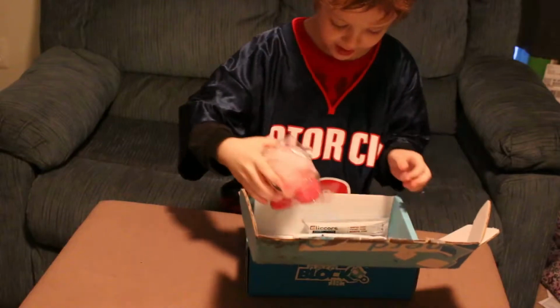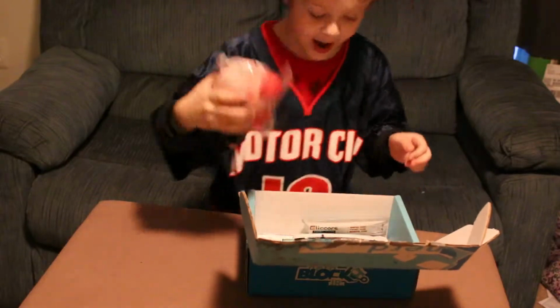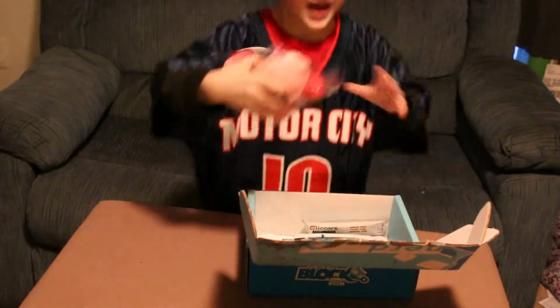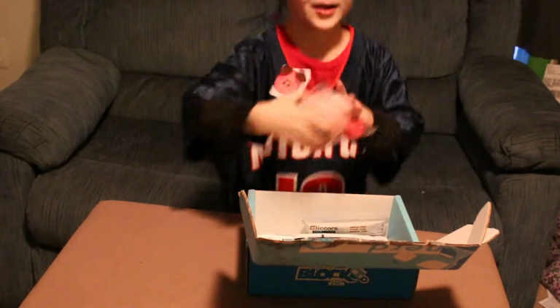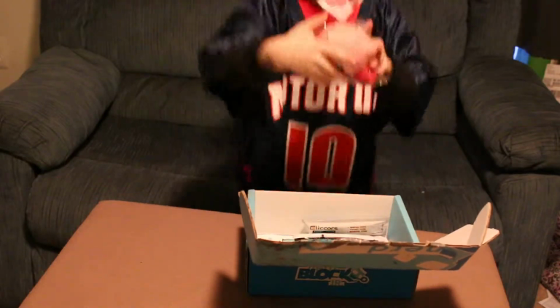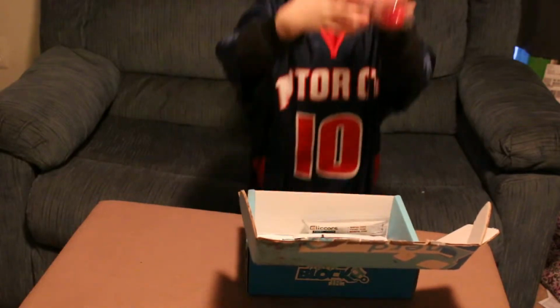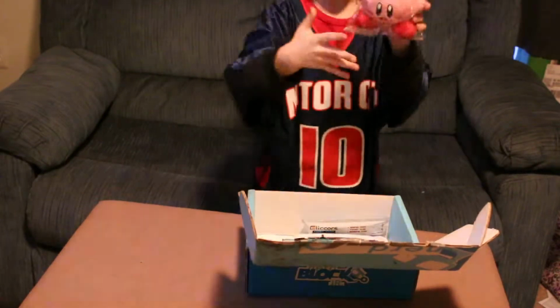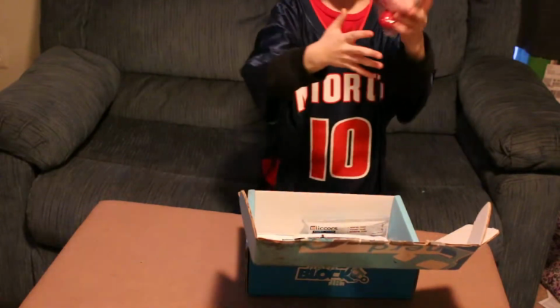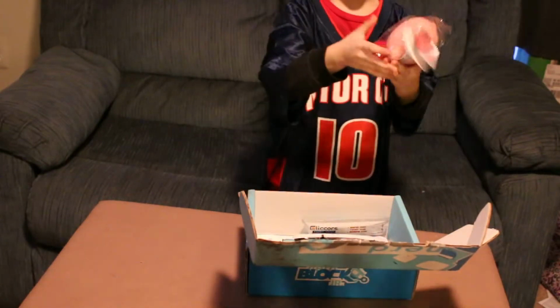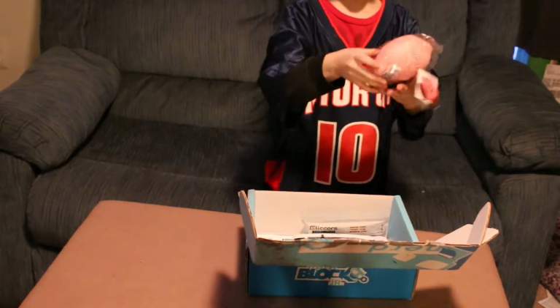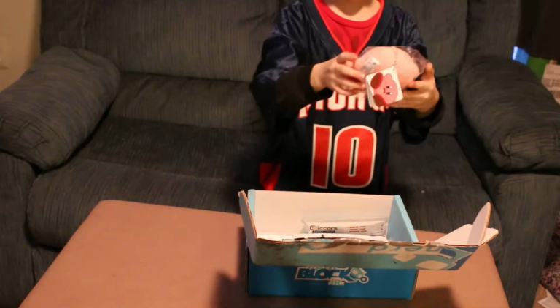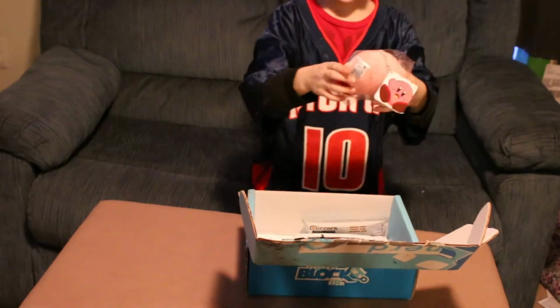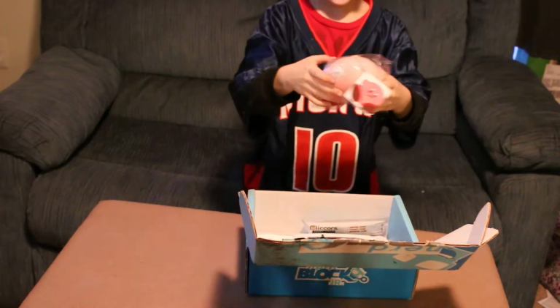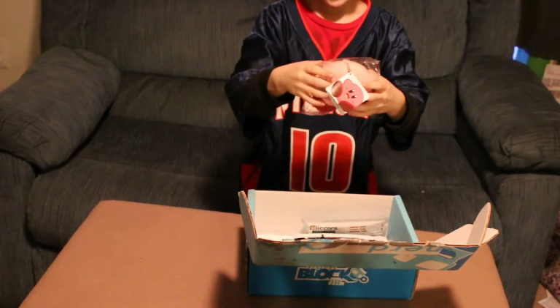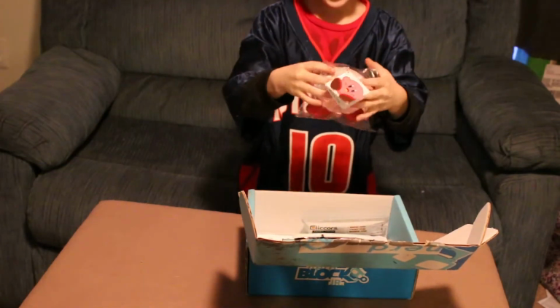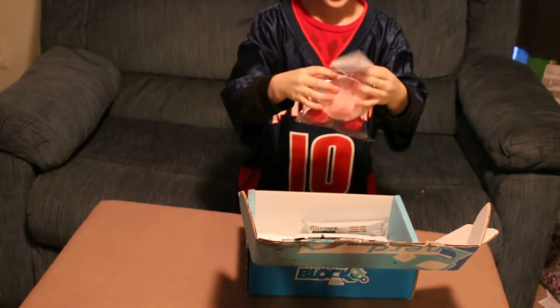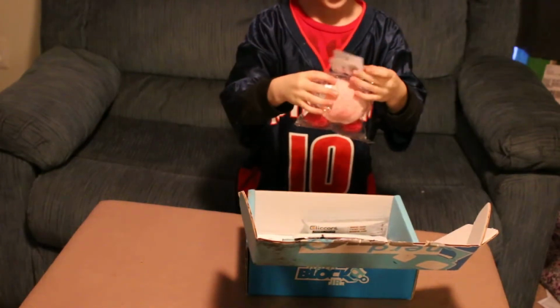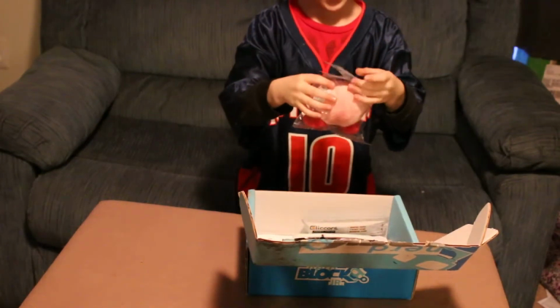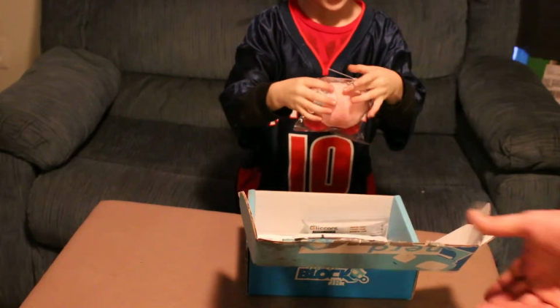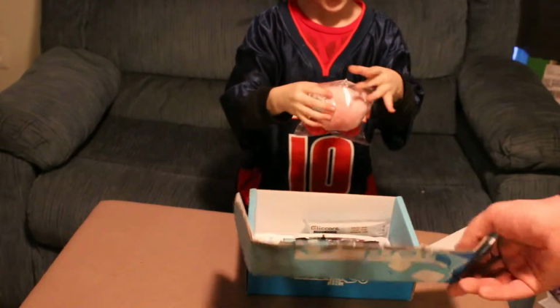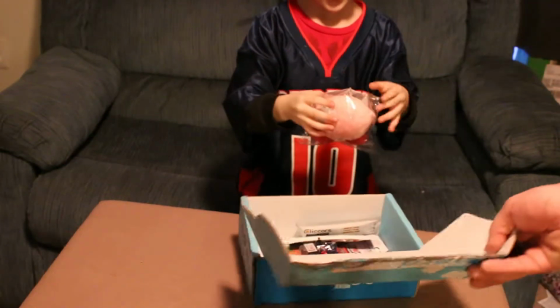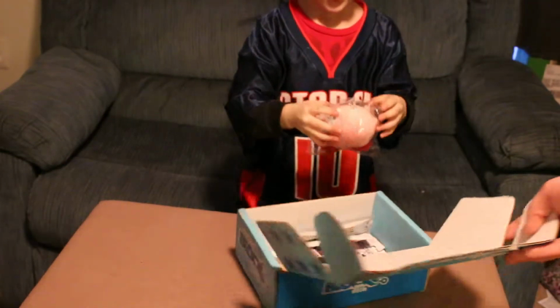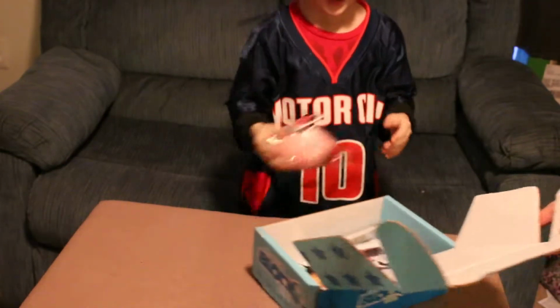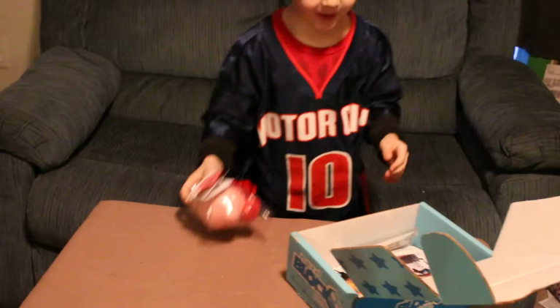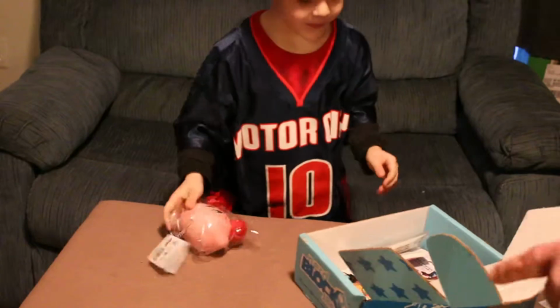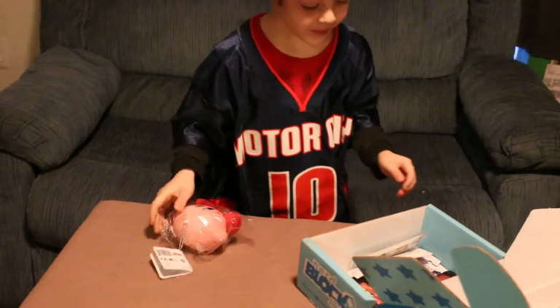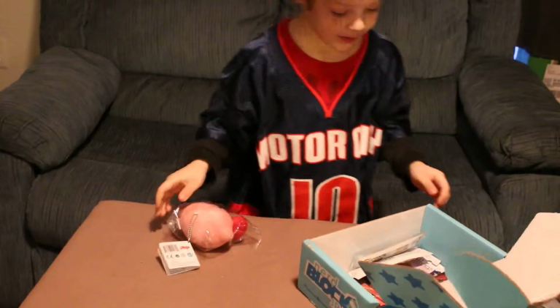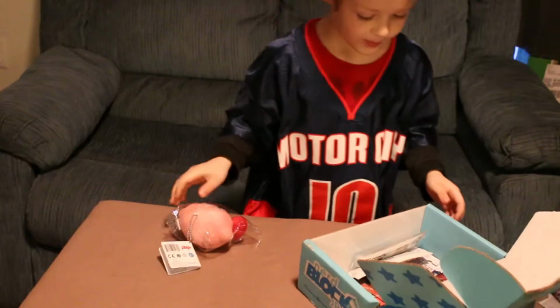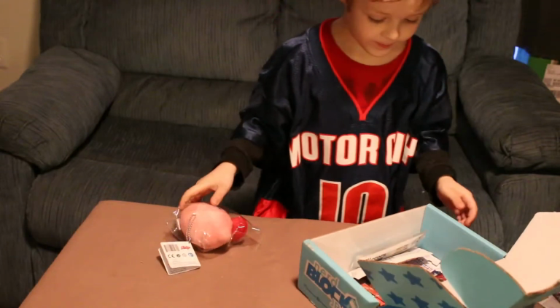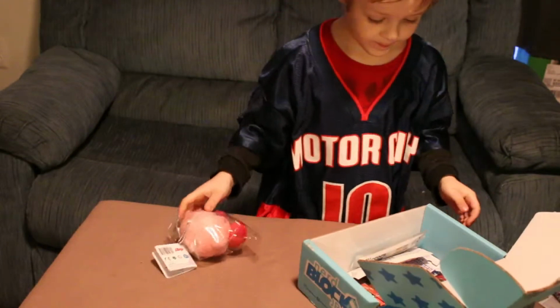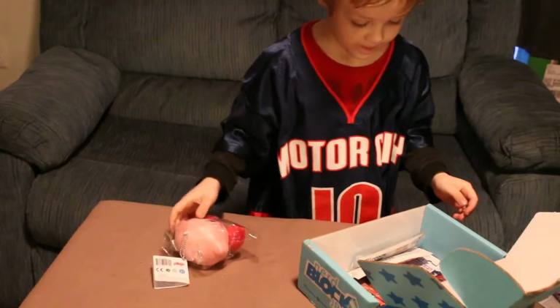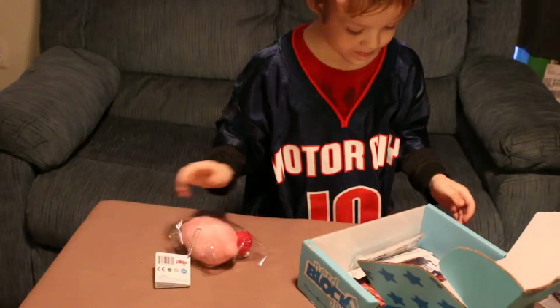I got Kirby! You got a Kirby, just like Lexi. All right, set it down and let's see what else is in there.